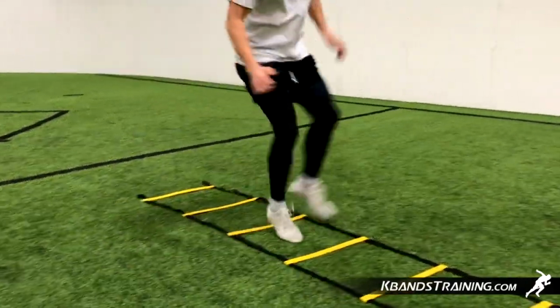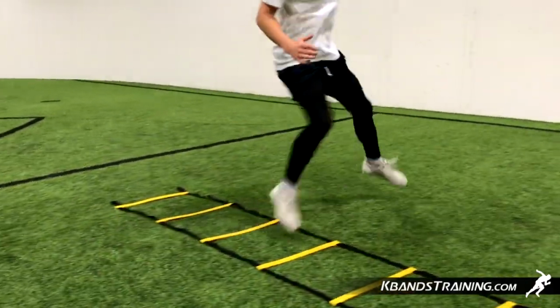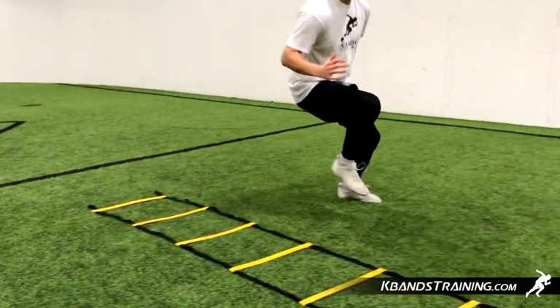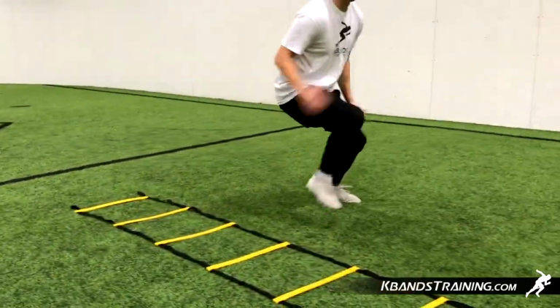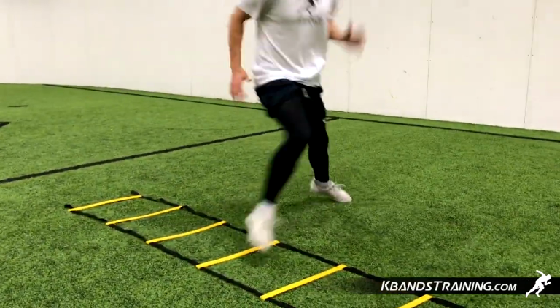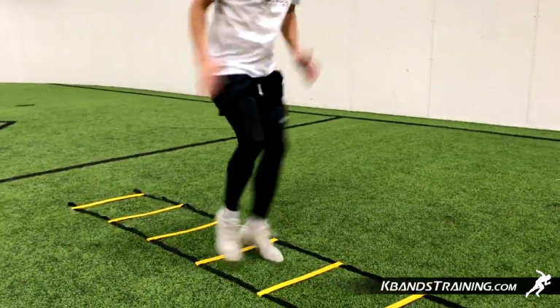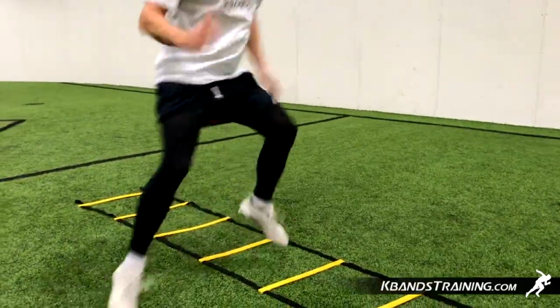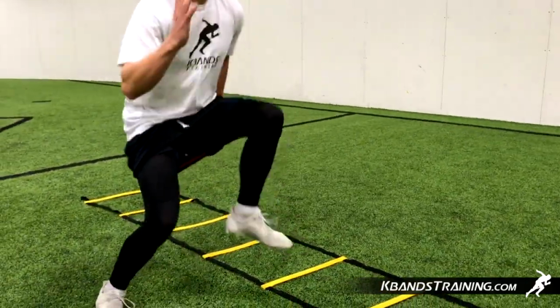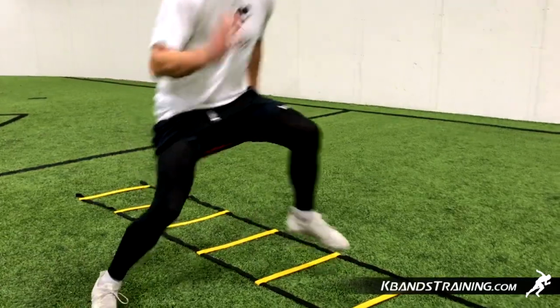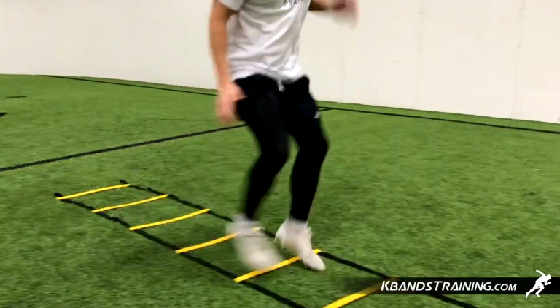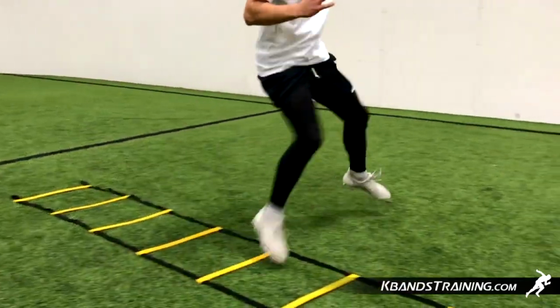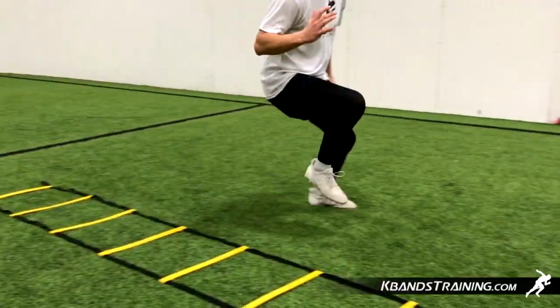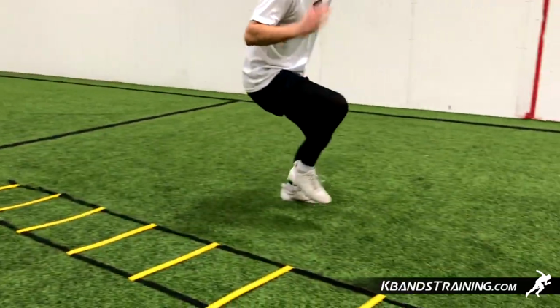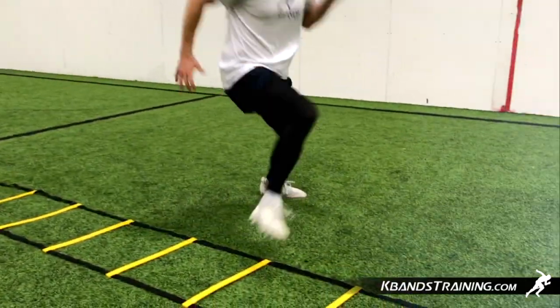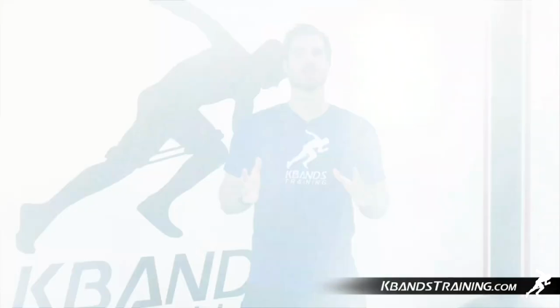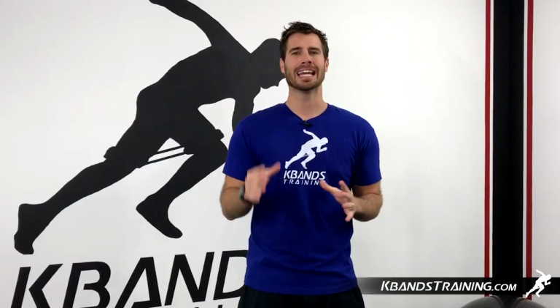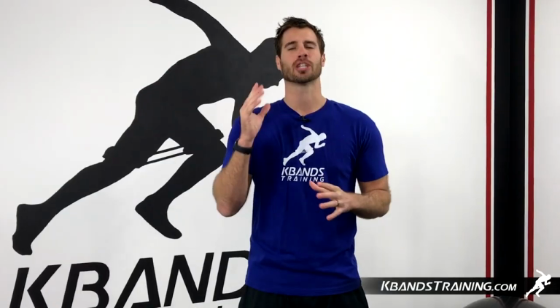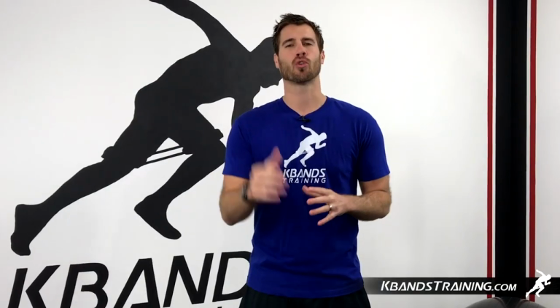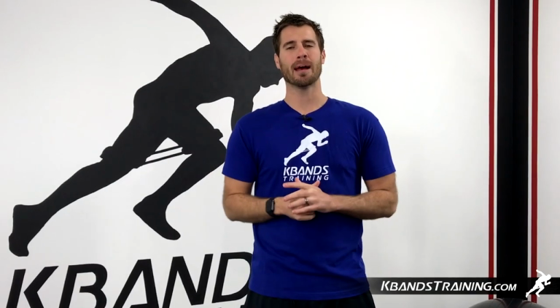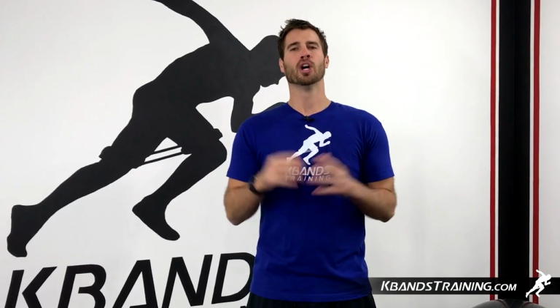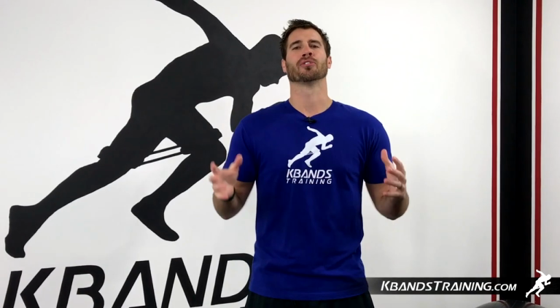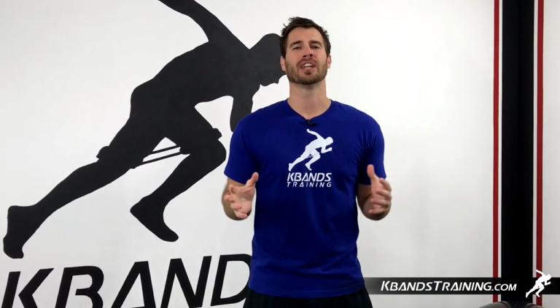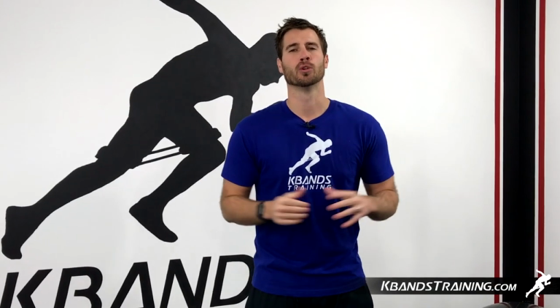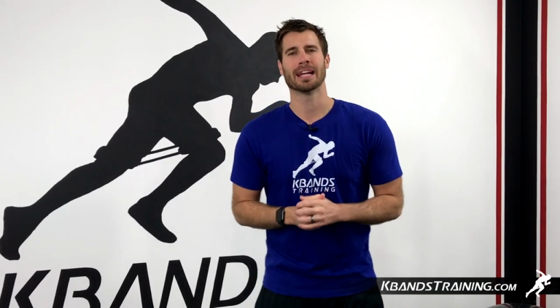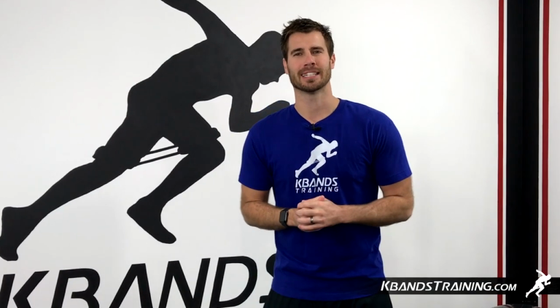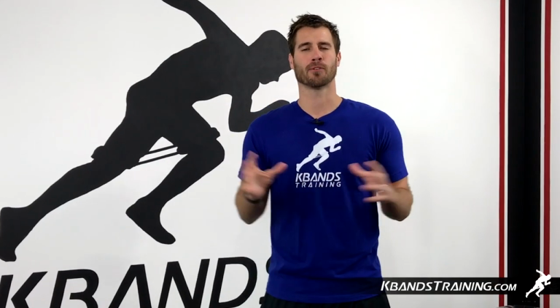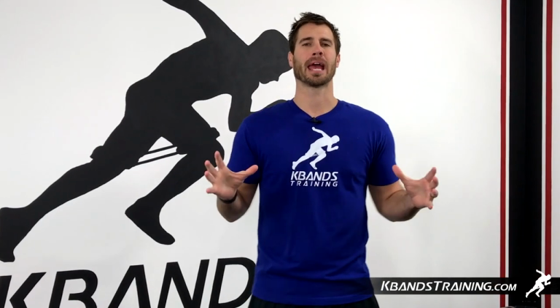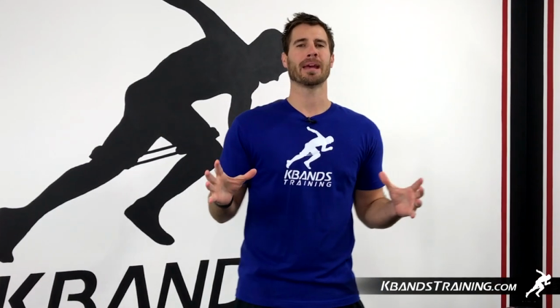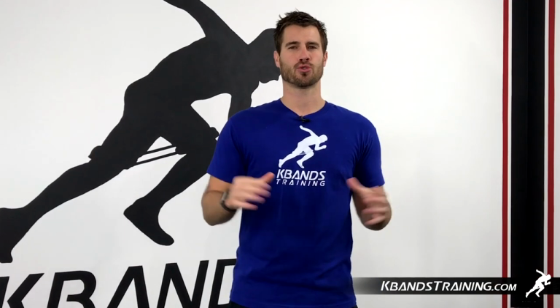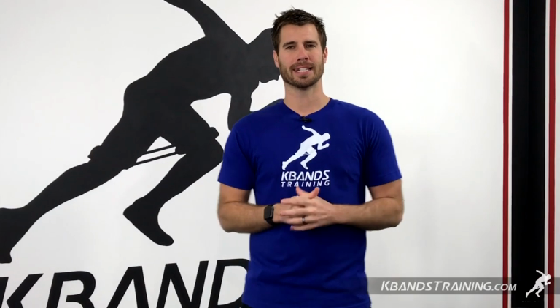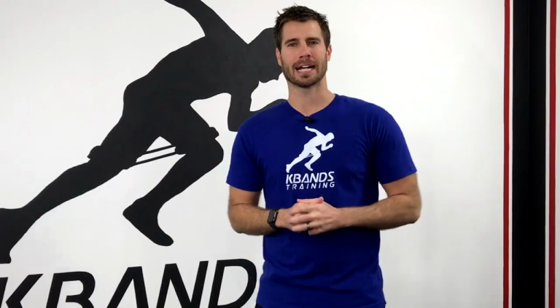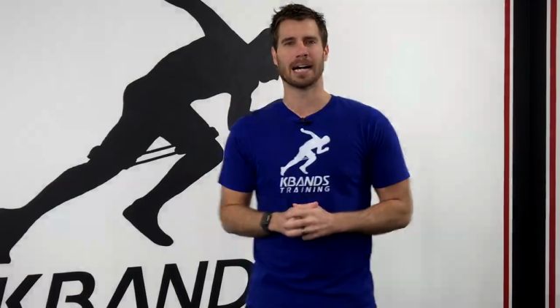If you're looking to increase stability, strength, and first step quickness in your legs, grab your infinity loop bands today from kbandstraining.com.